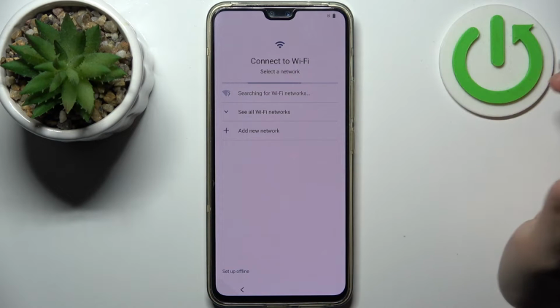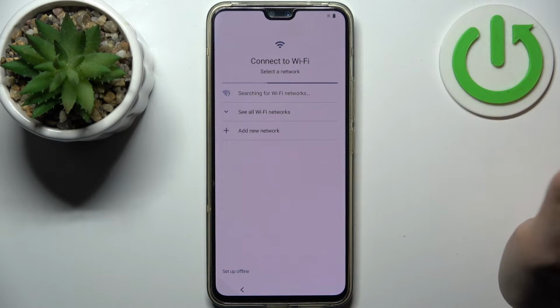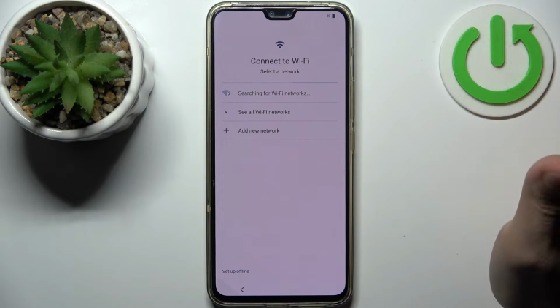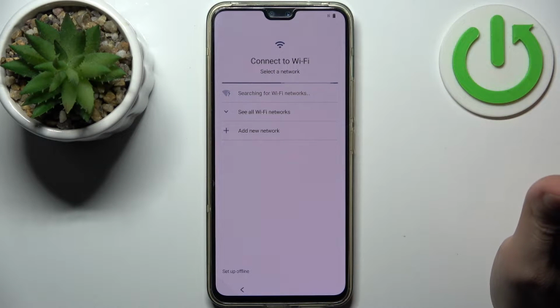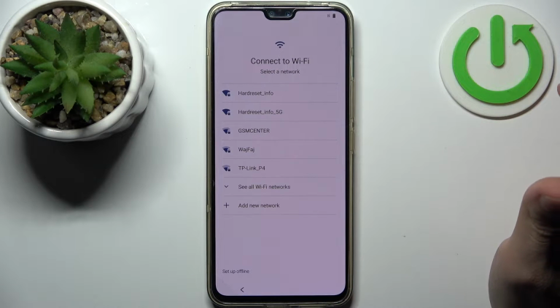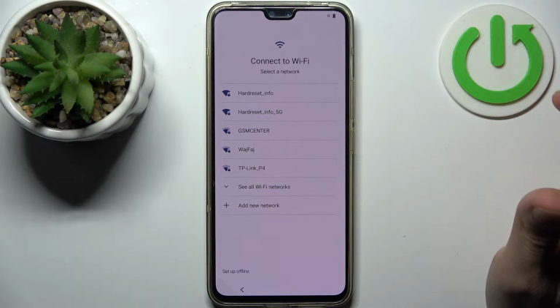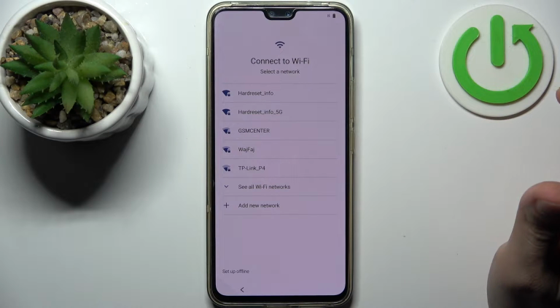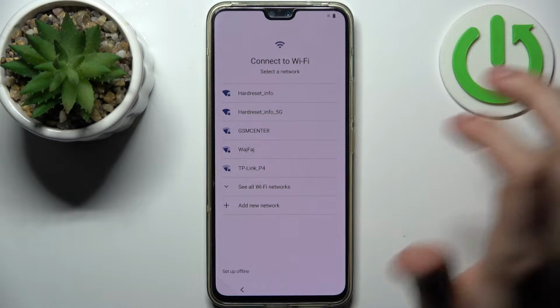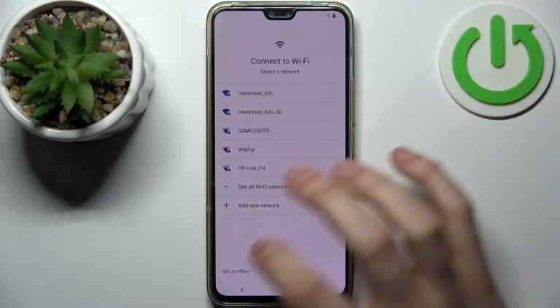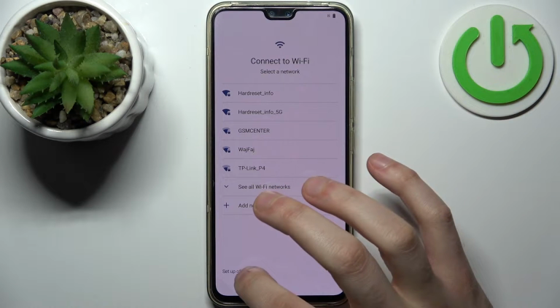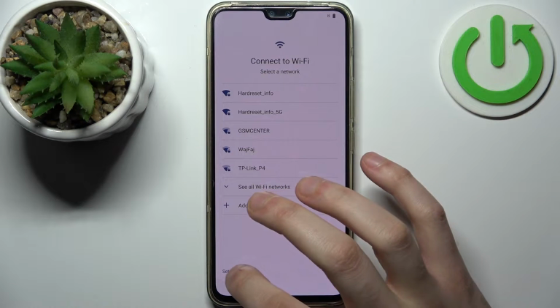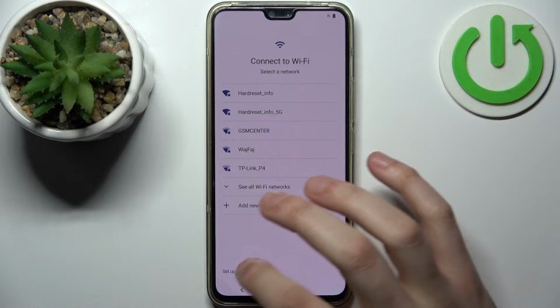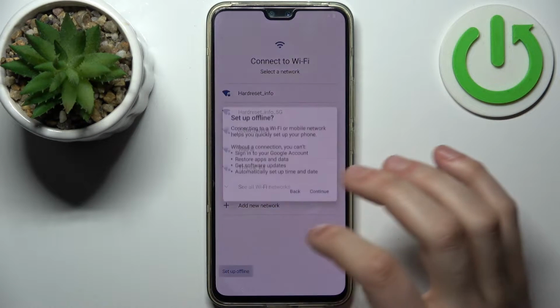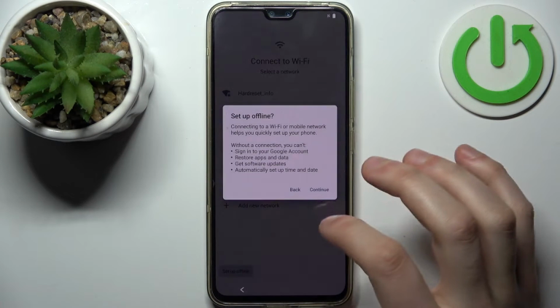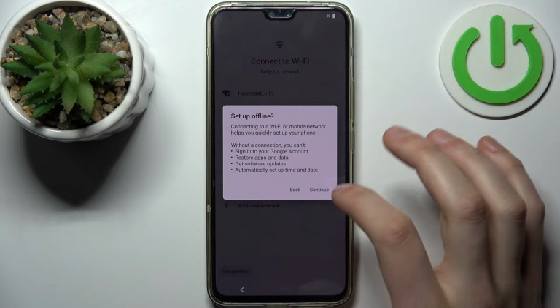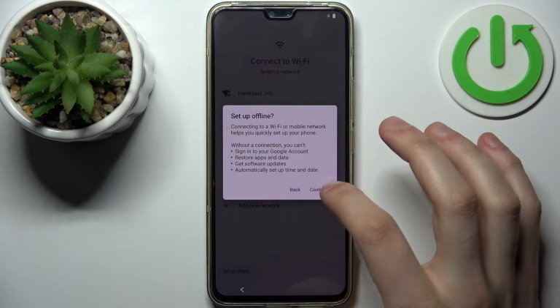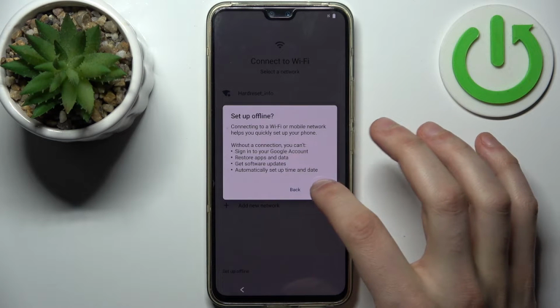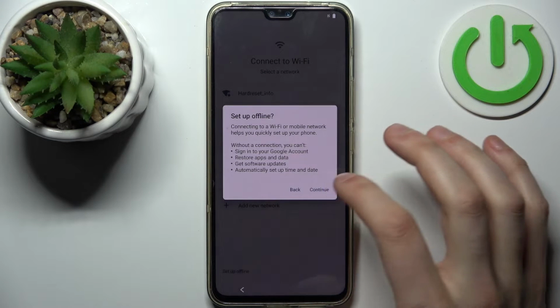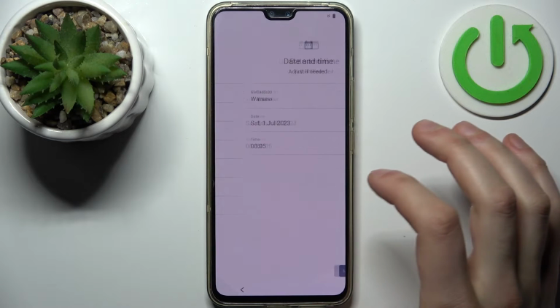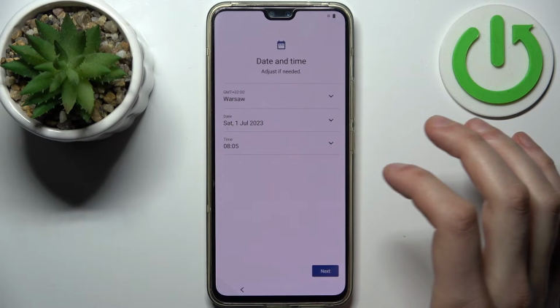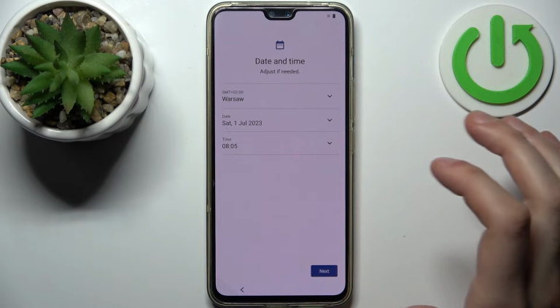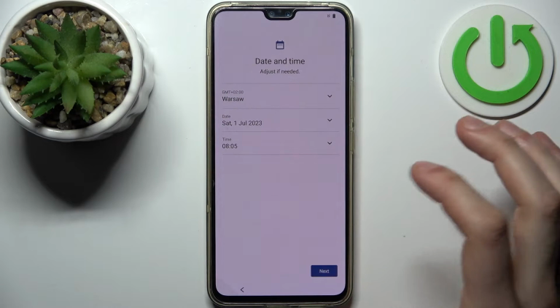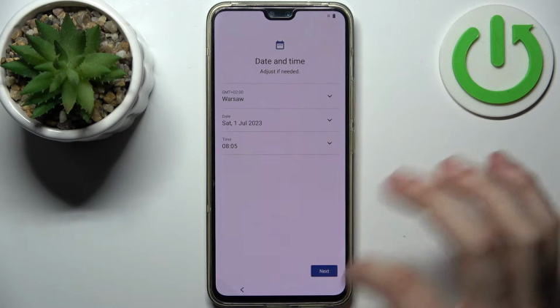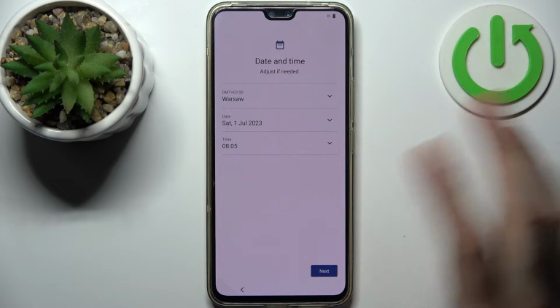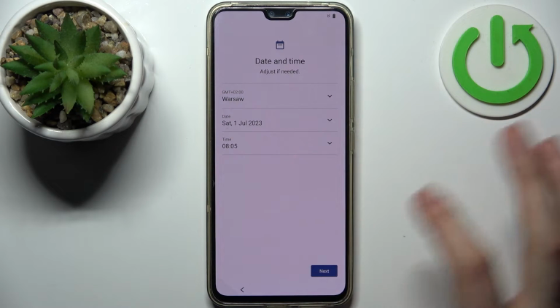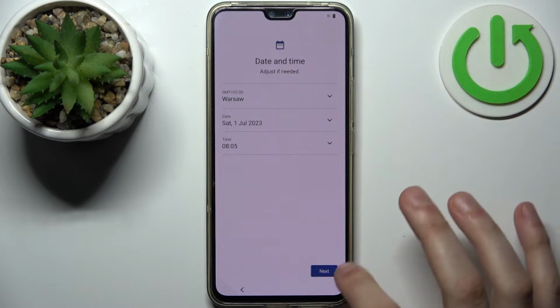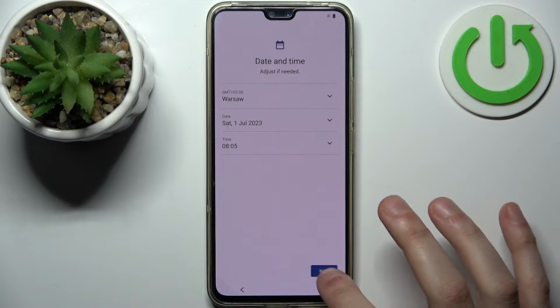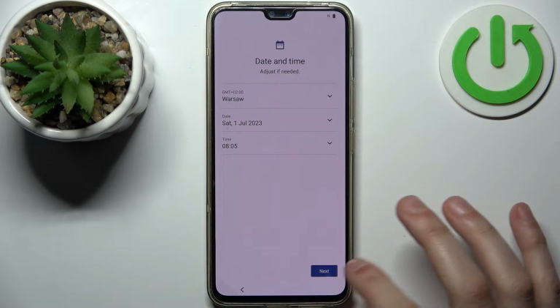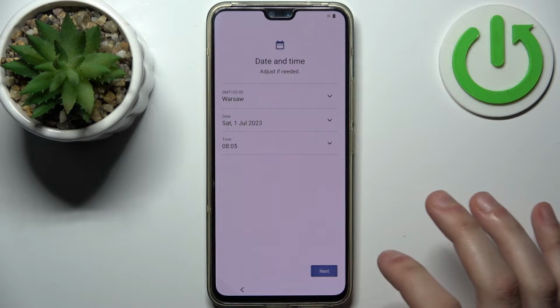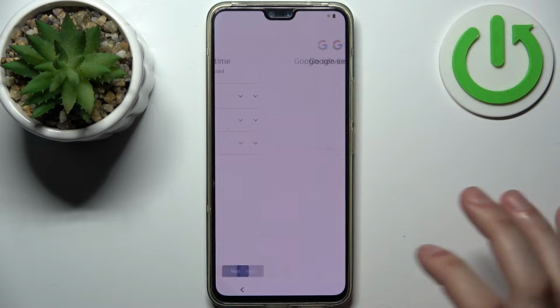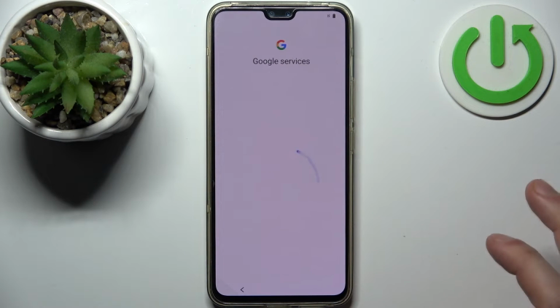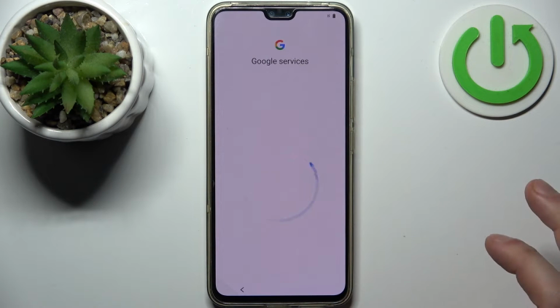Then you can connect to the Wi-Fi, but you can also skip this step and set up the device offline. Then you should set up date and time.